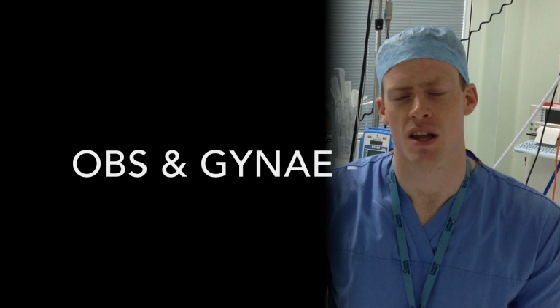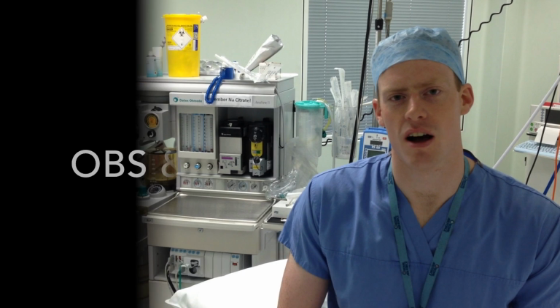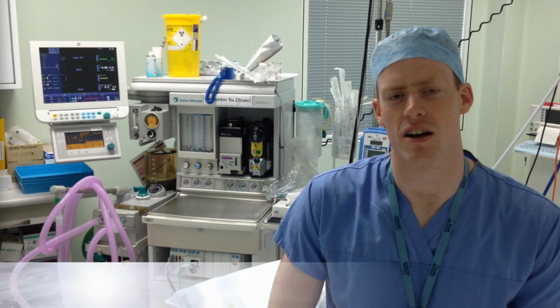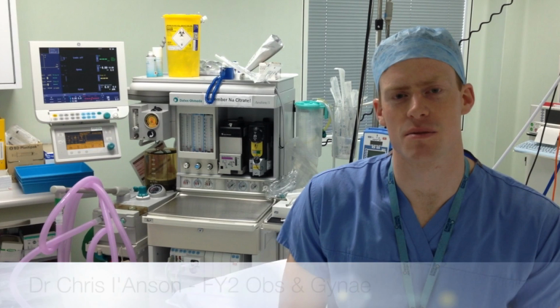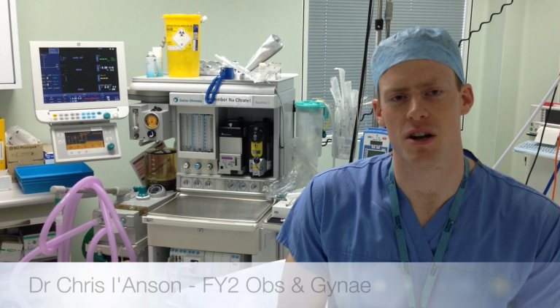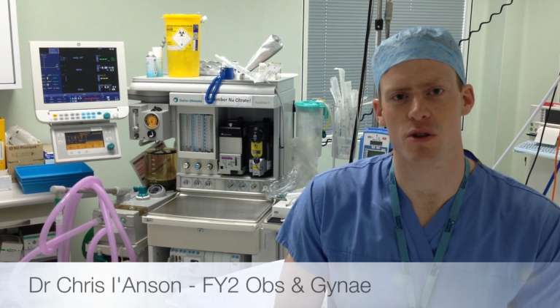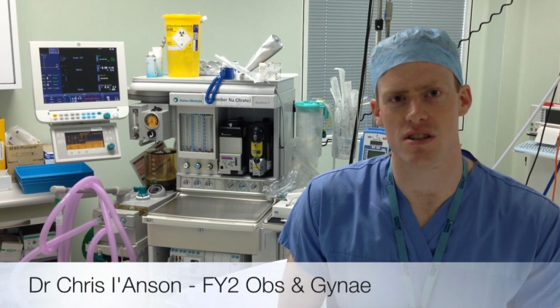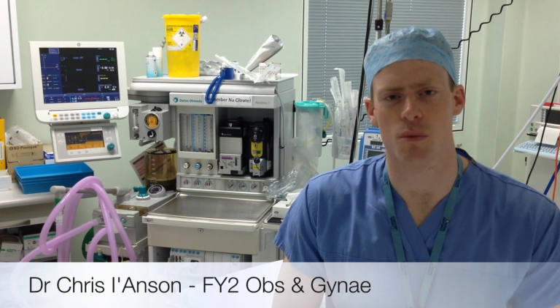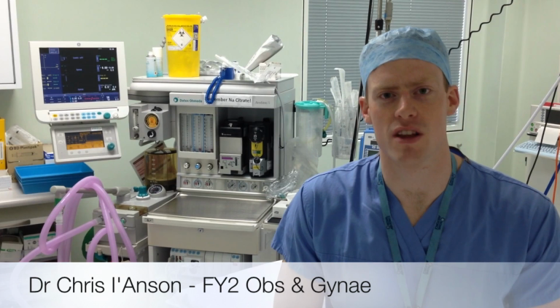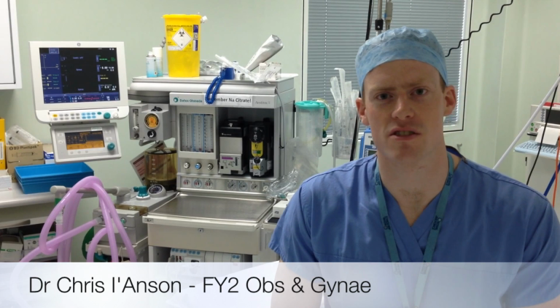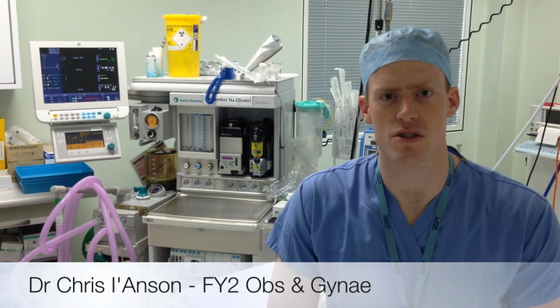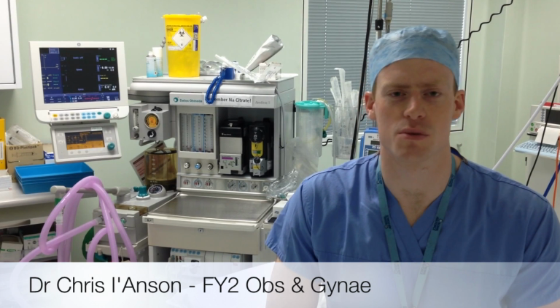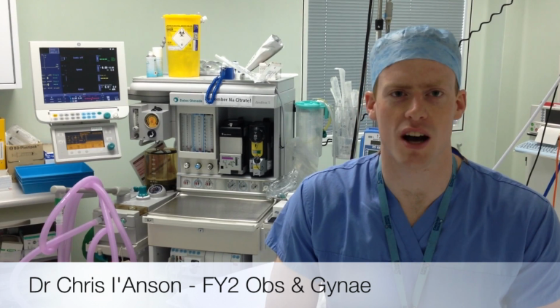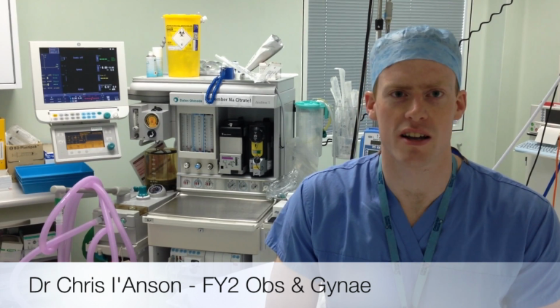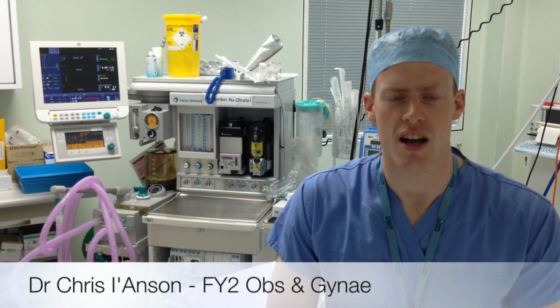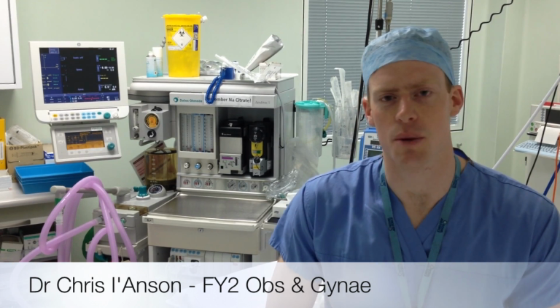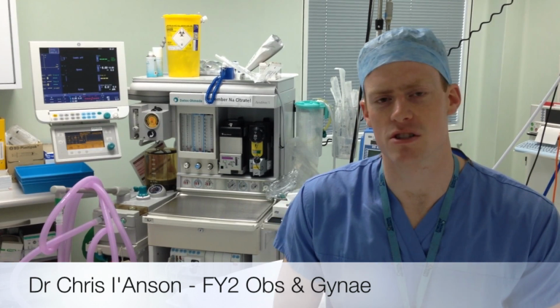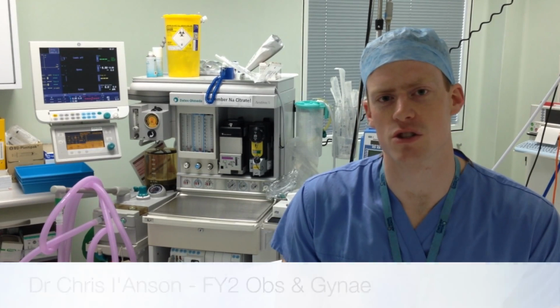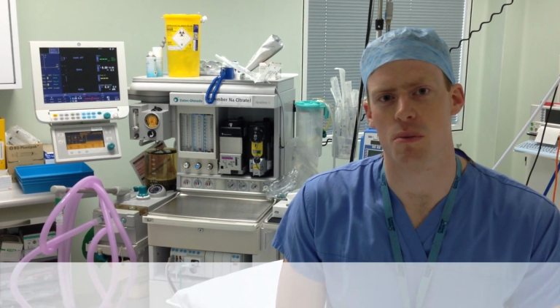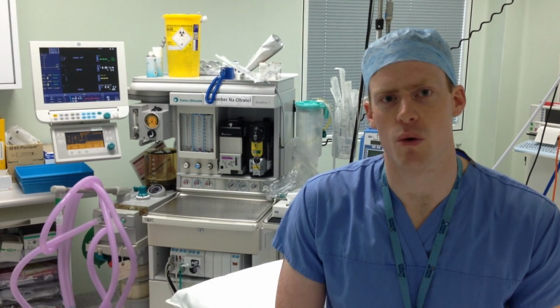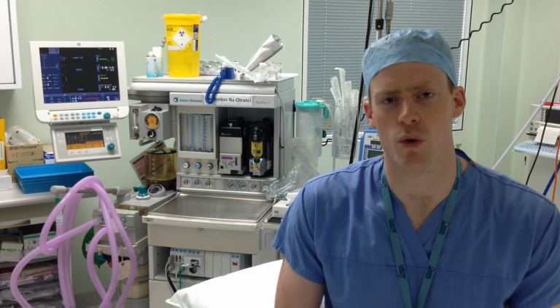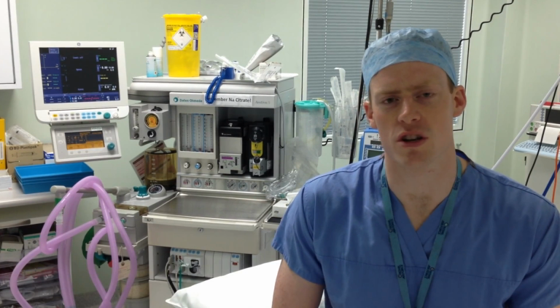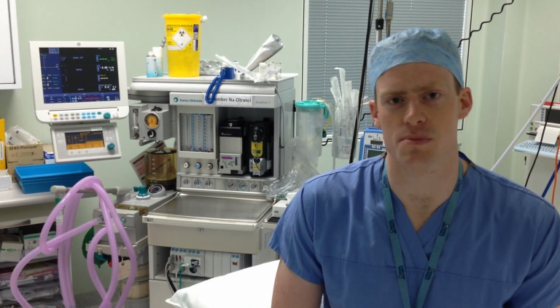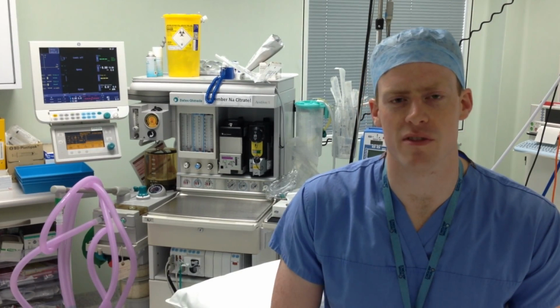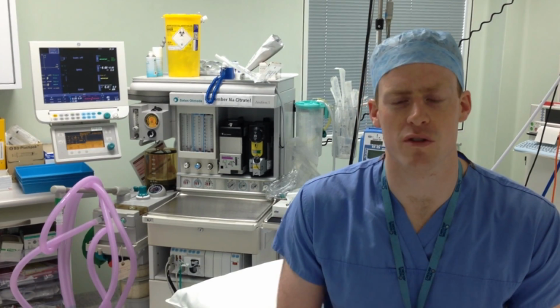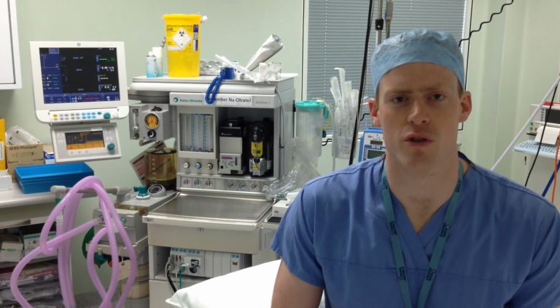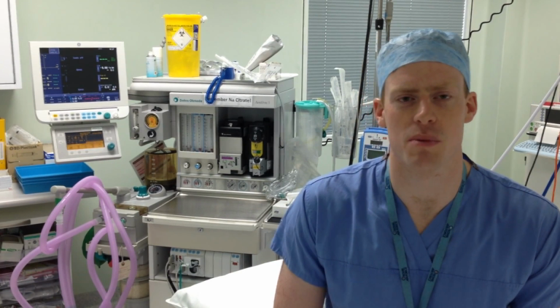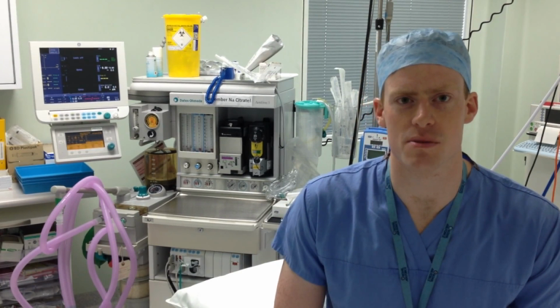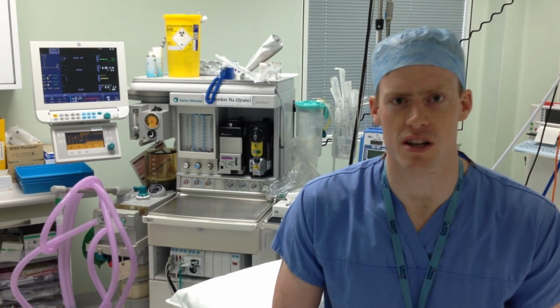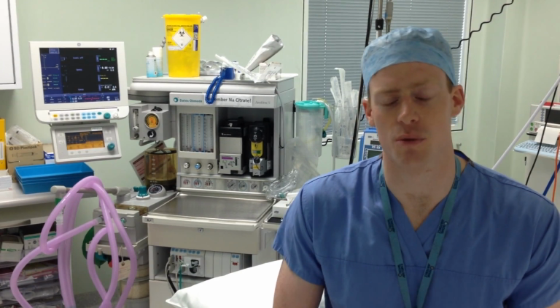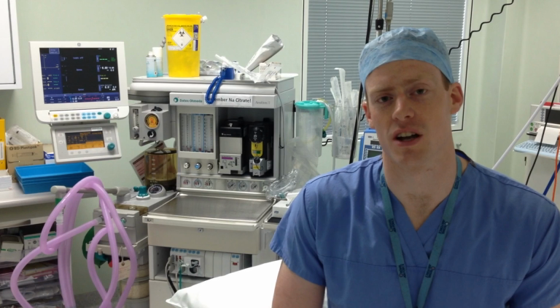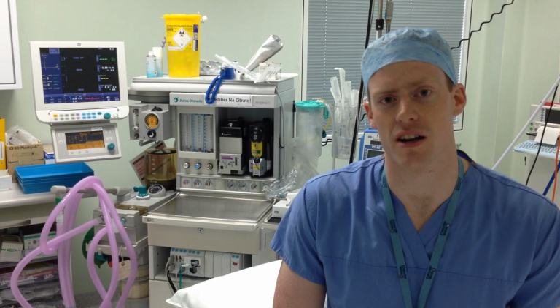Hi guys, my name's Chris. I'm one of the F2s in OBS and Gynae, and I'm here to talk to you about what you can expect from your 4th year placement in OBS and Gynae.